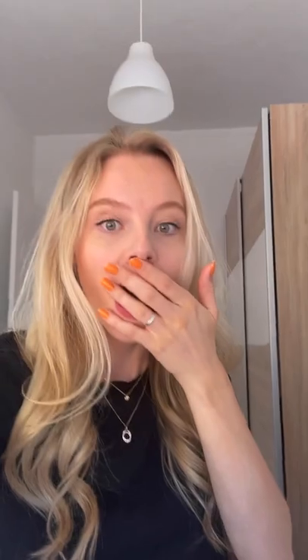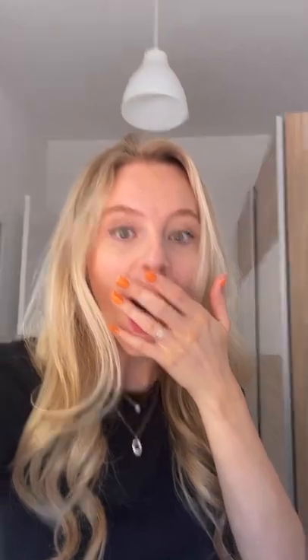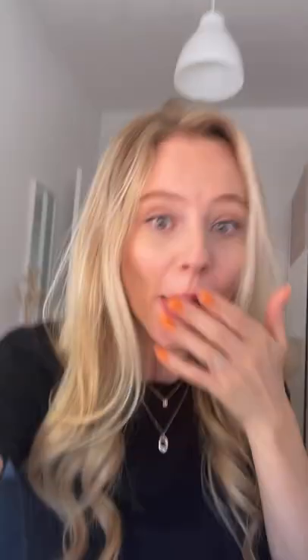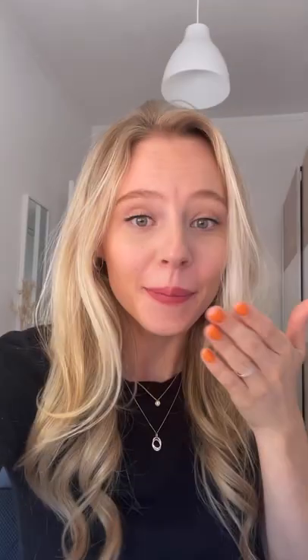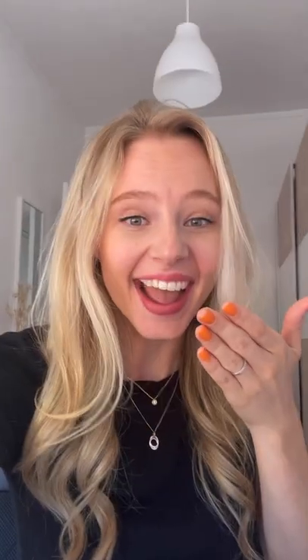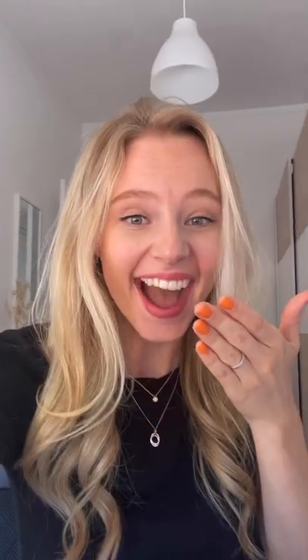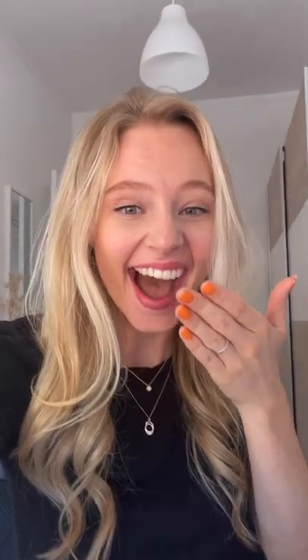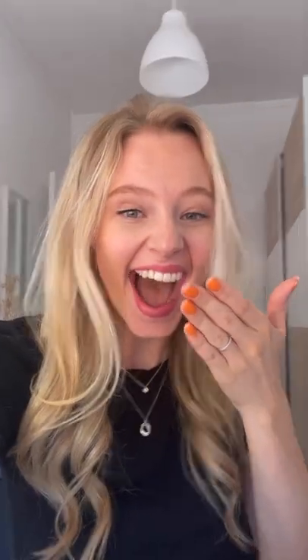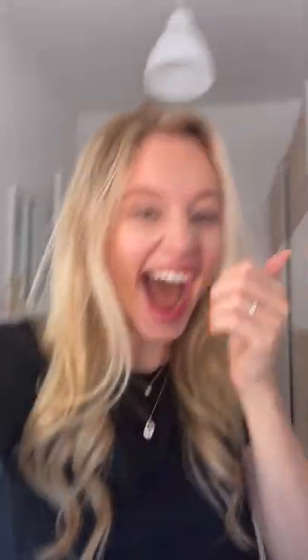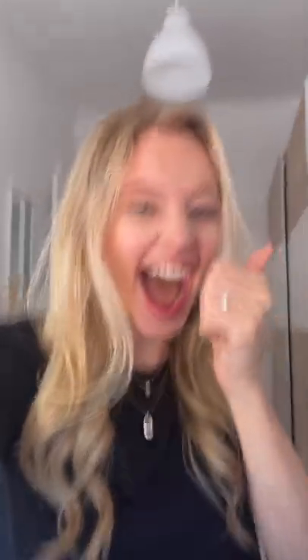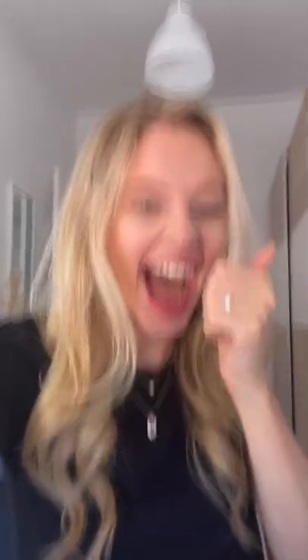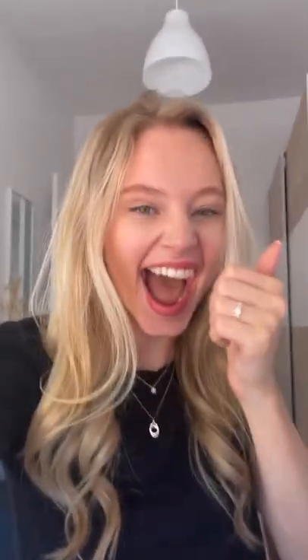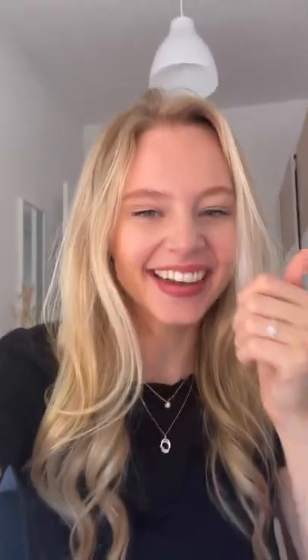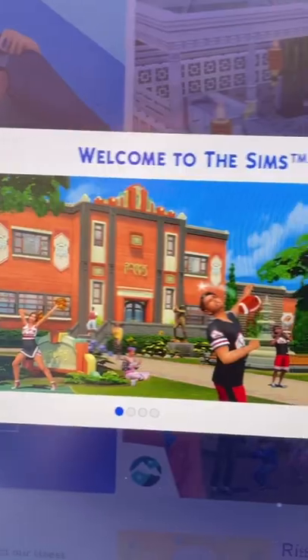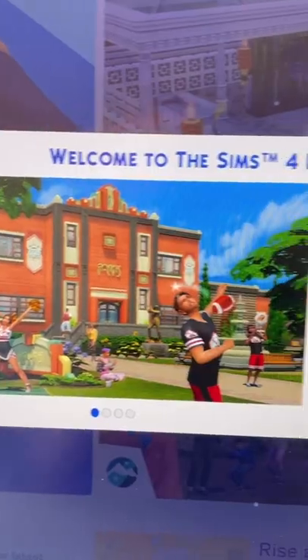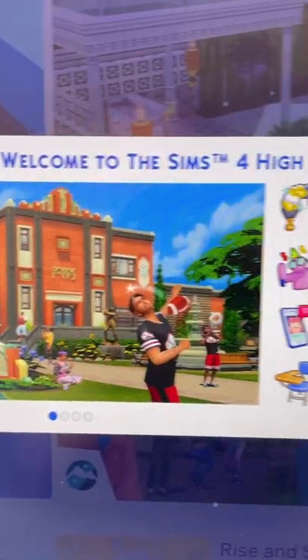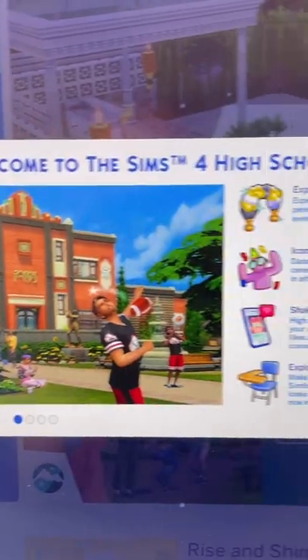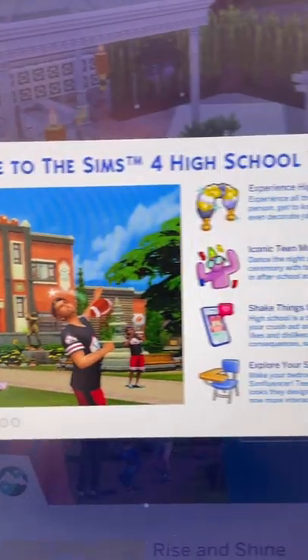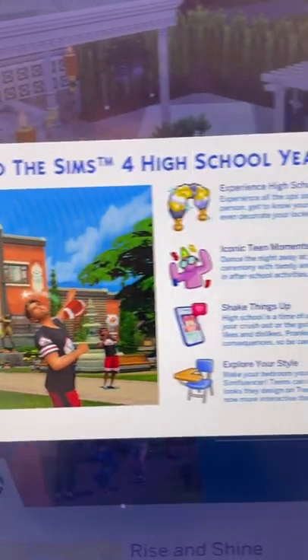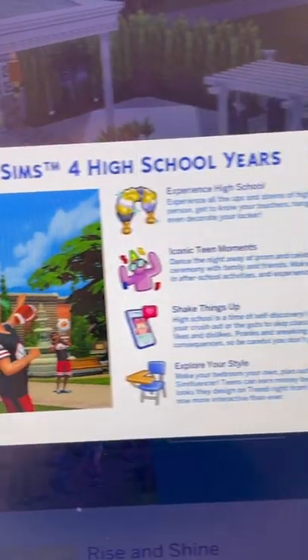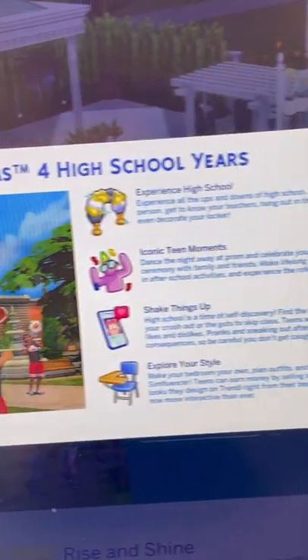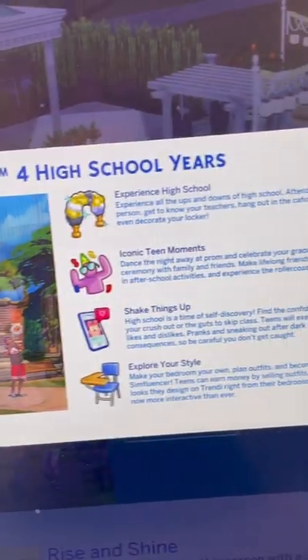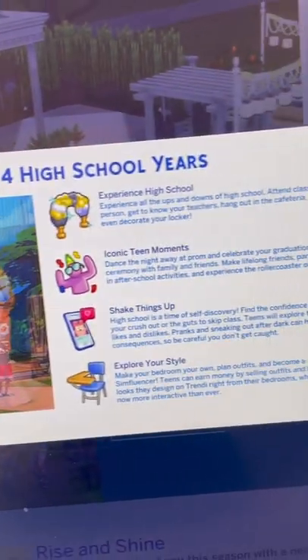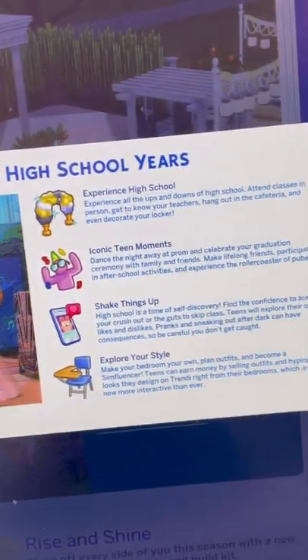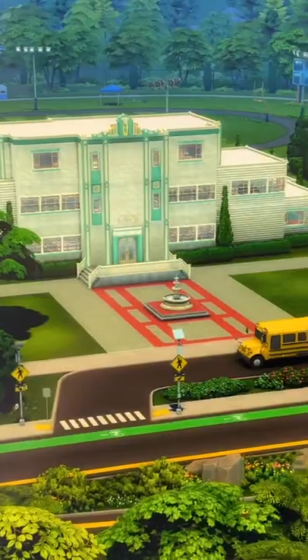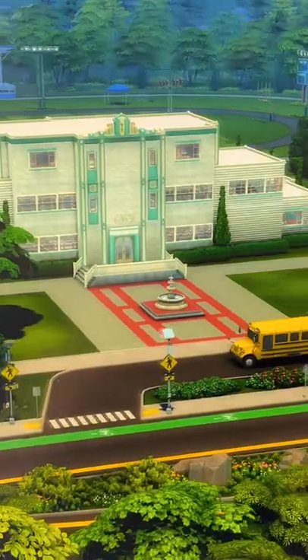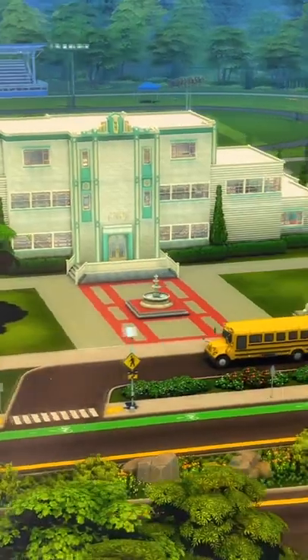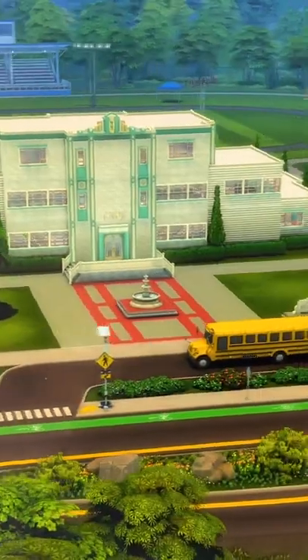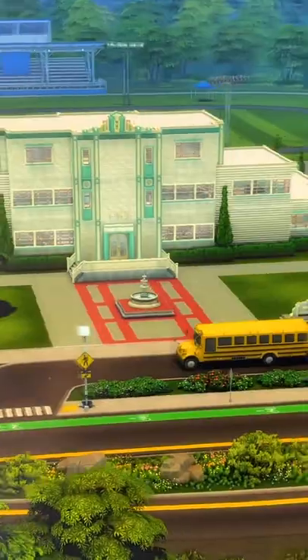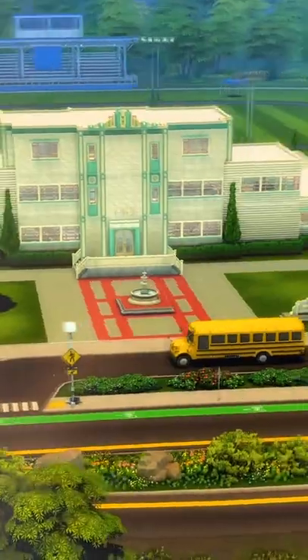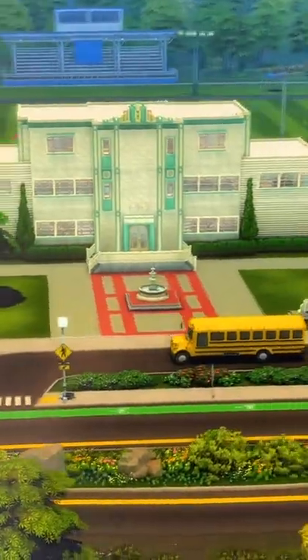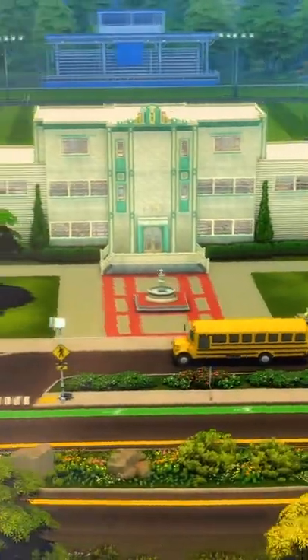Oh my god, okay, I can't wait to show you what we get with the new High School Expansion Pack, which just launched with The Sims 4.